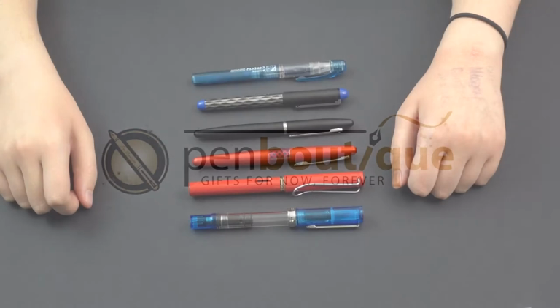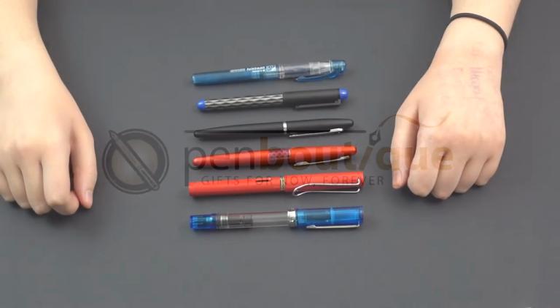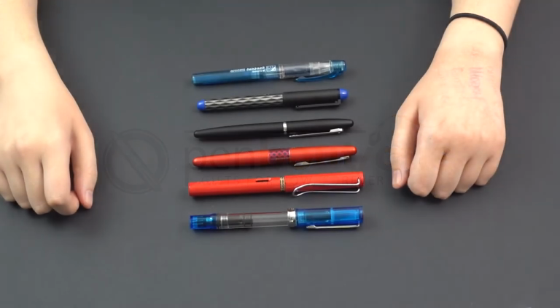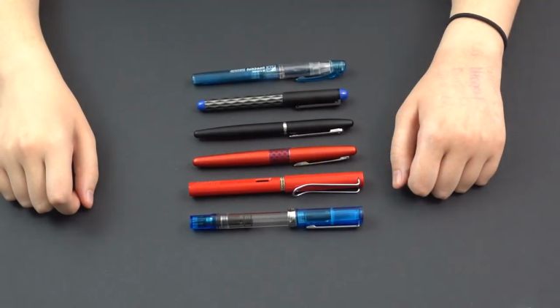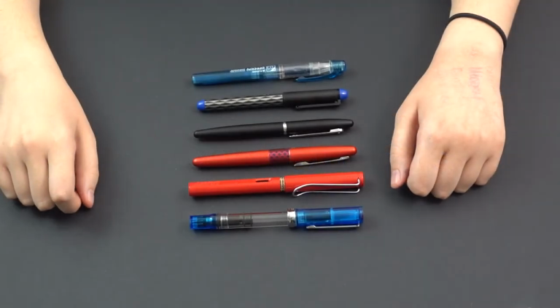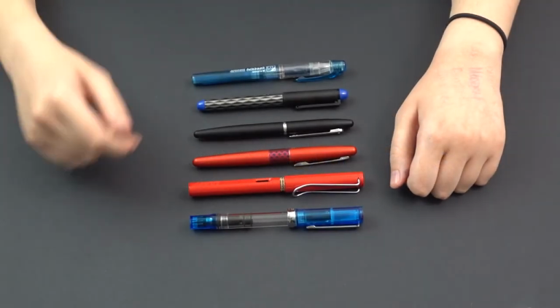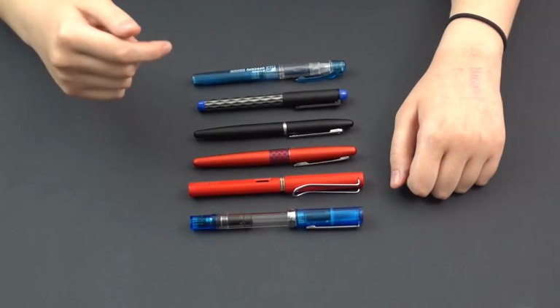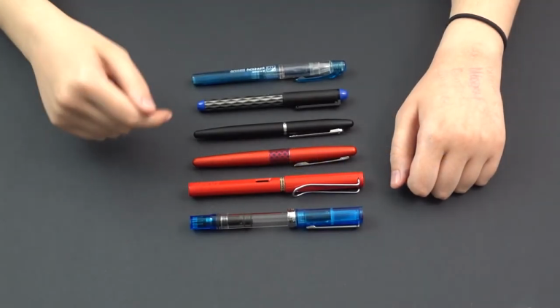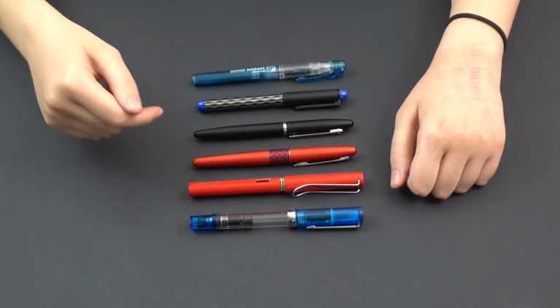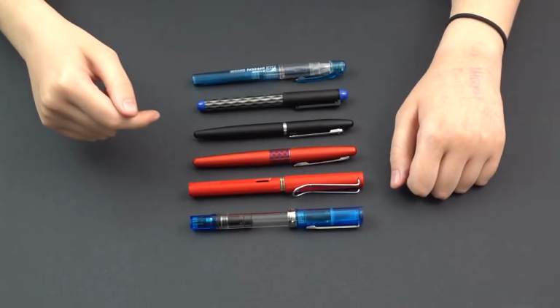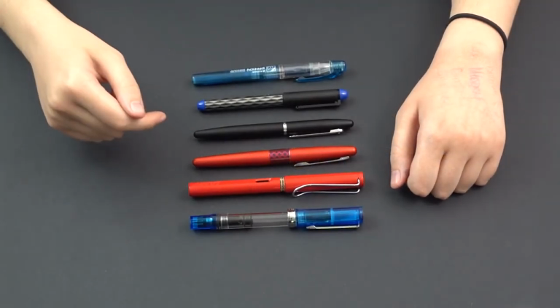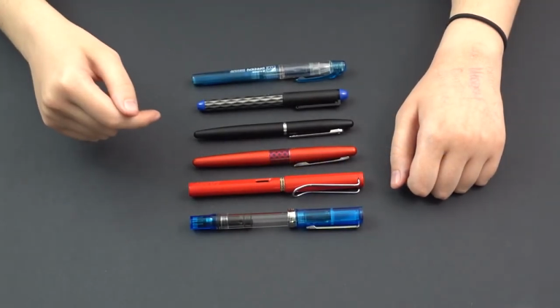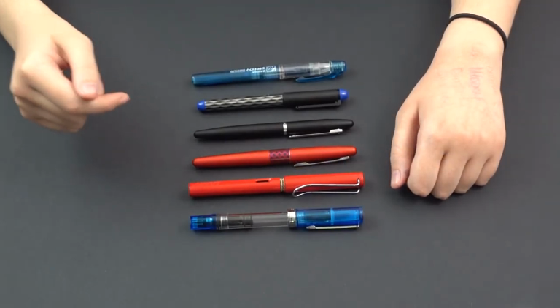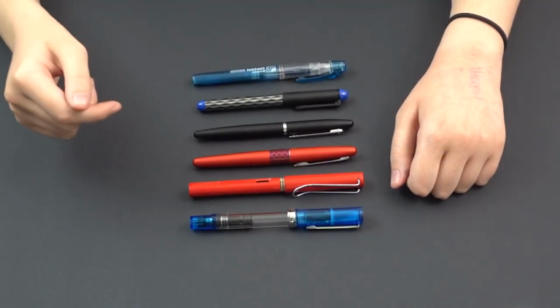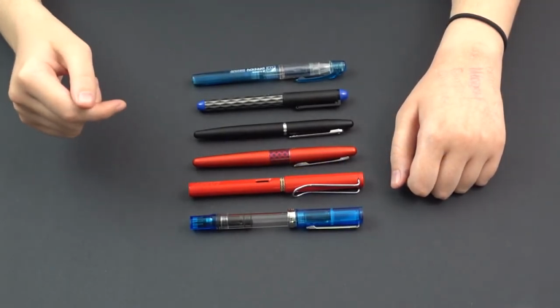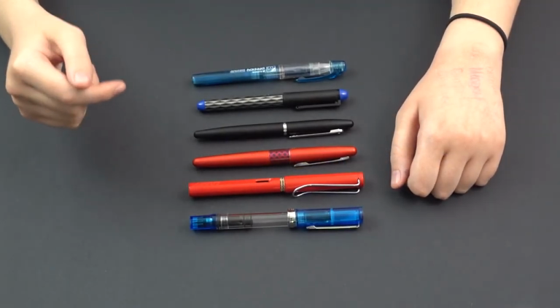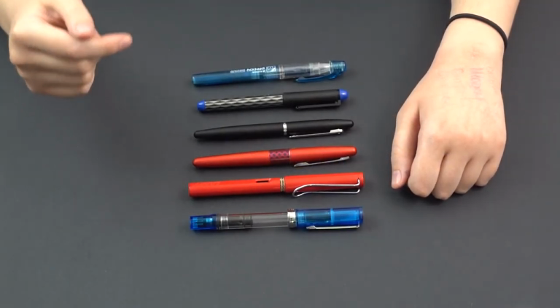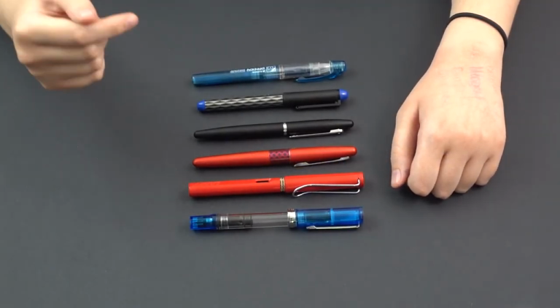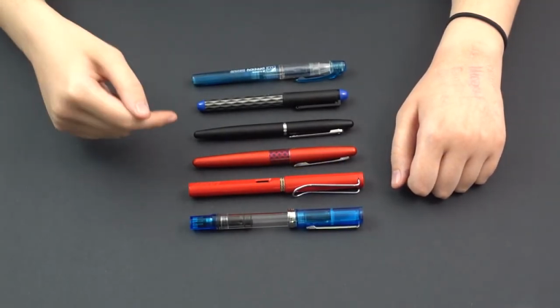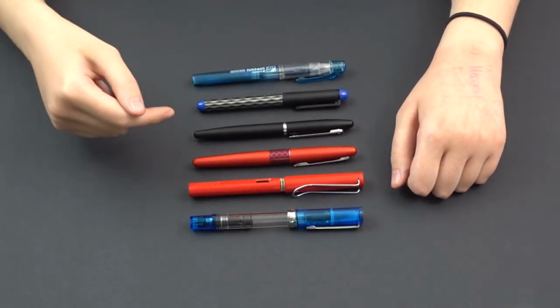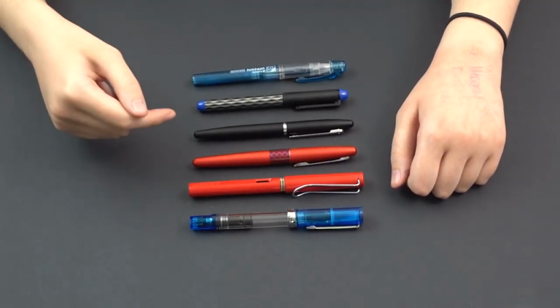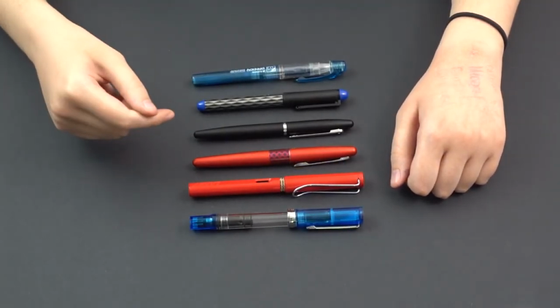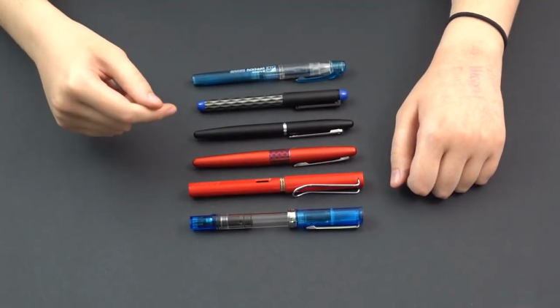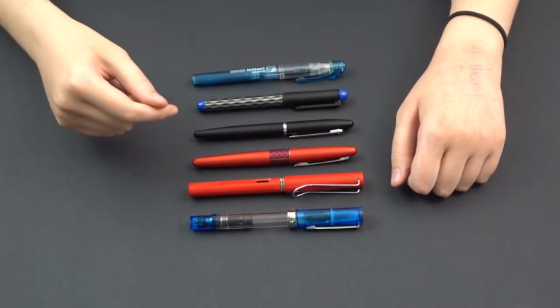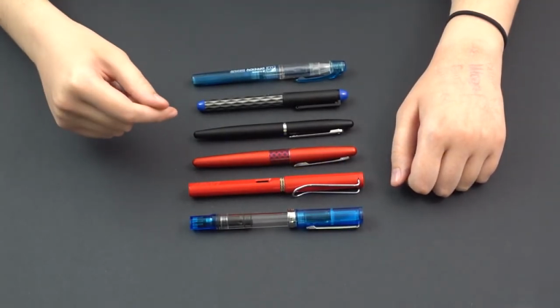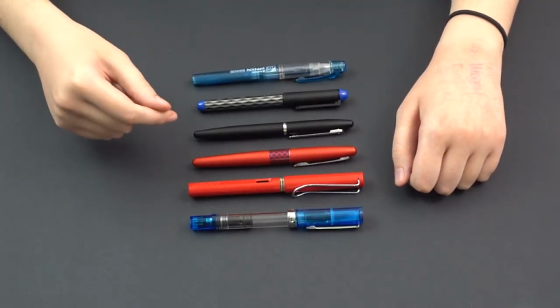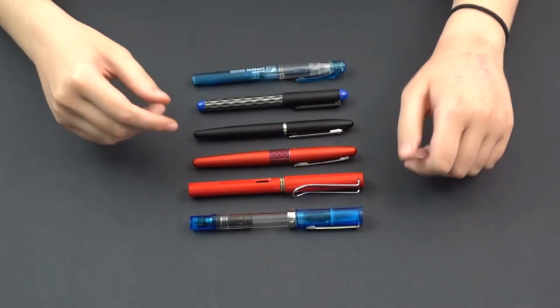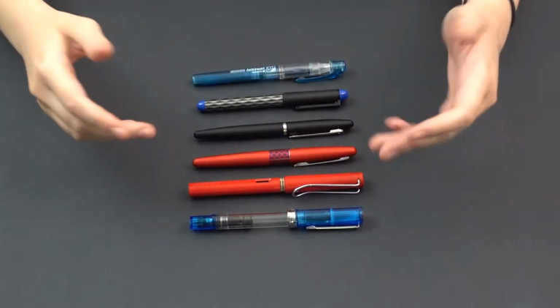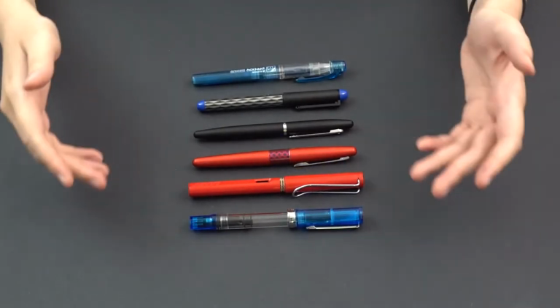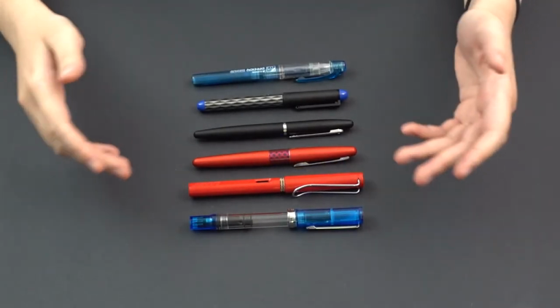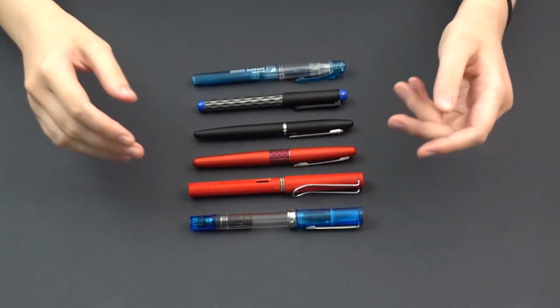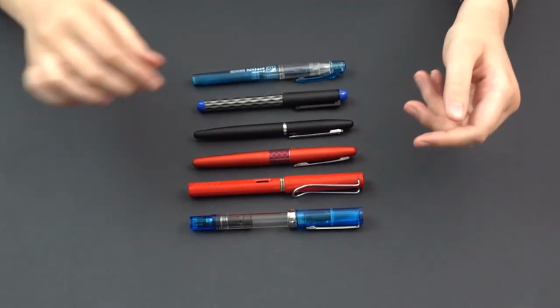Hey everyone, Pen Boutique here. We're going to show you some of our favorite recommendations for fountain pens for beginners.